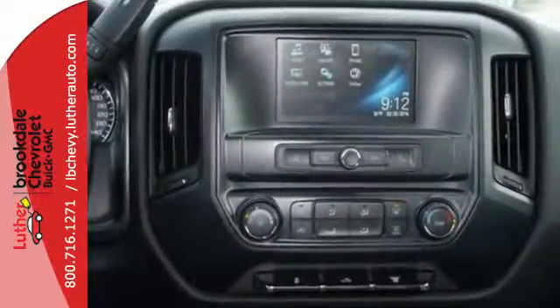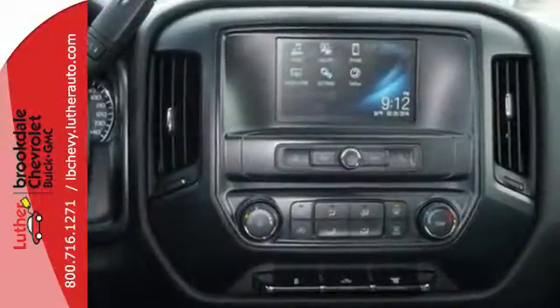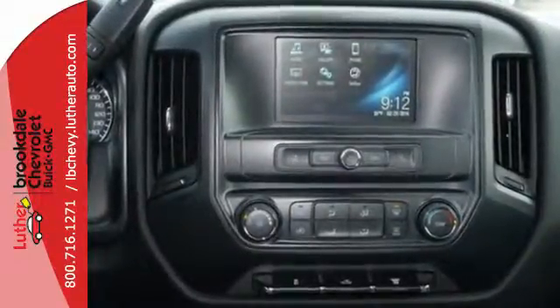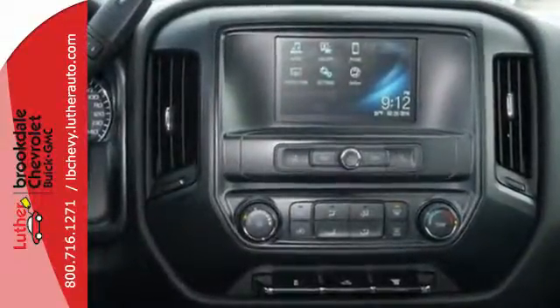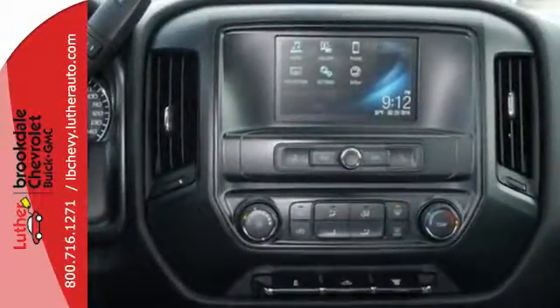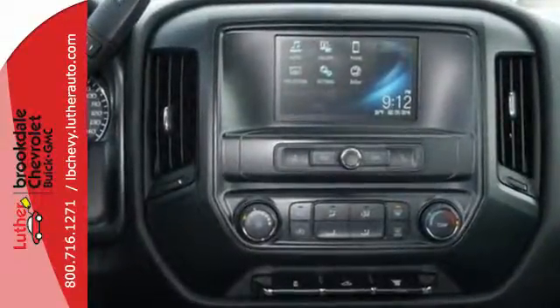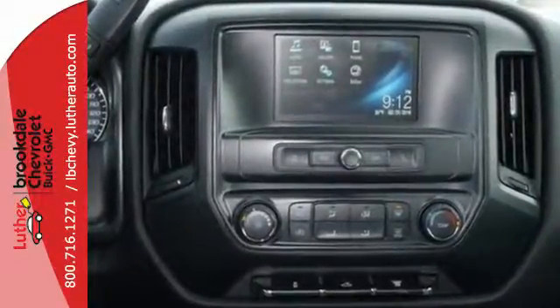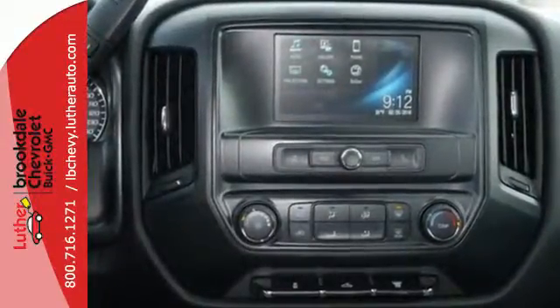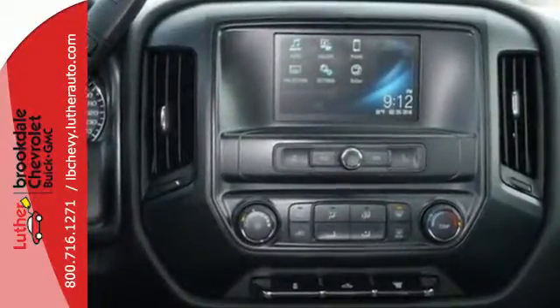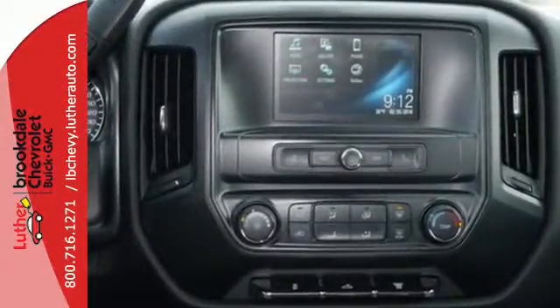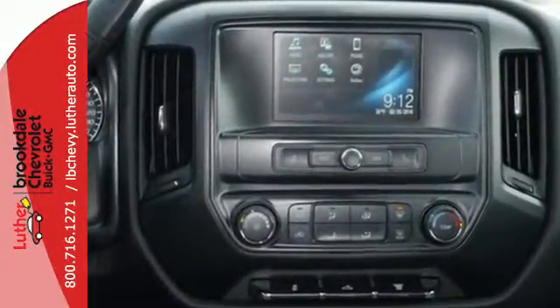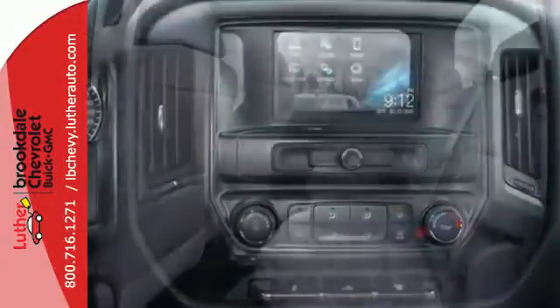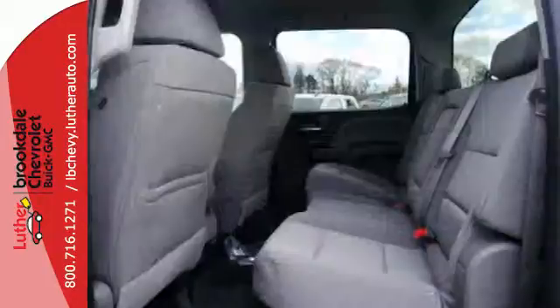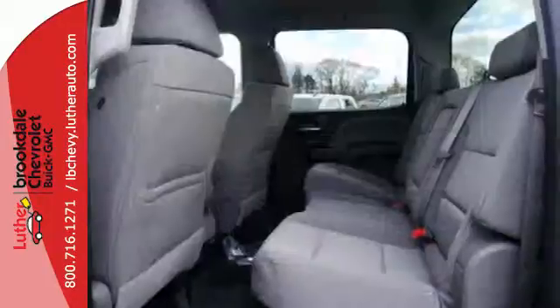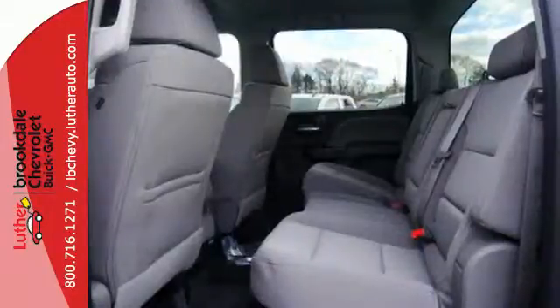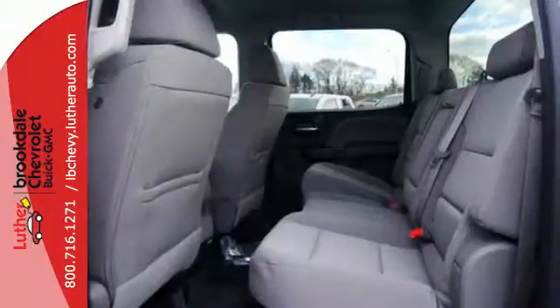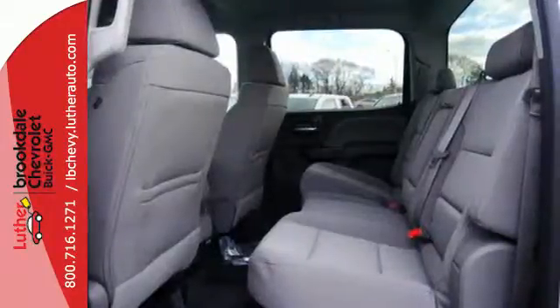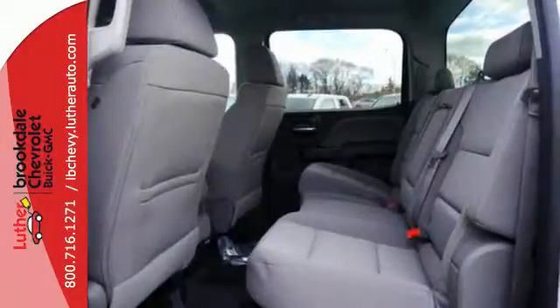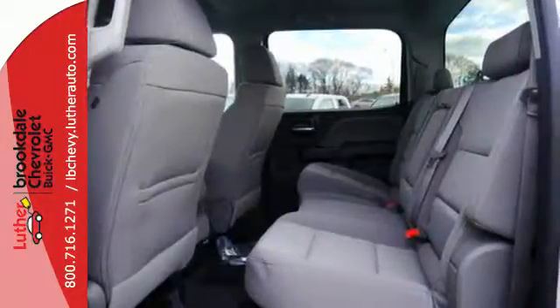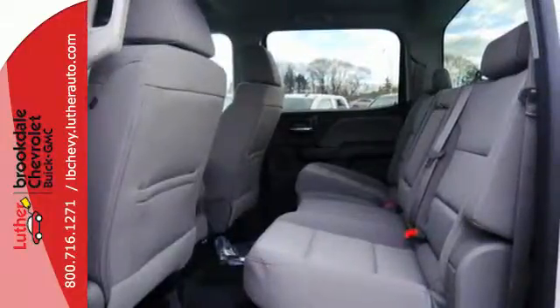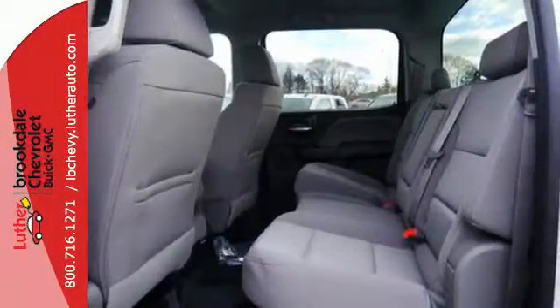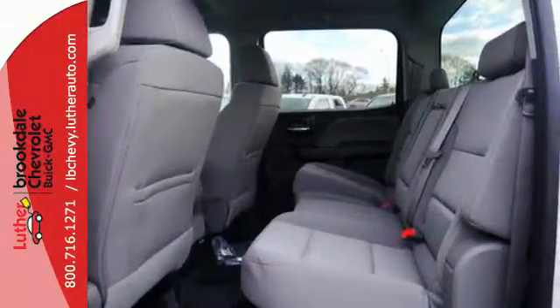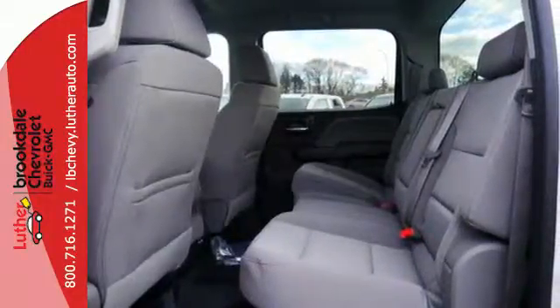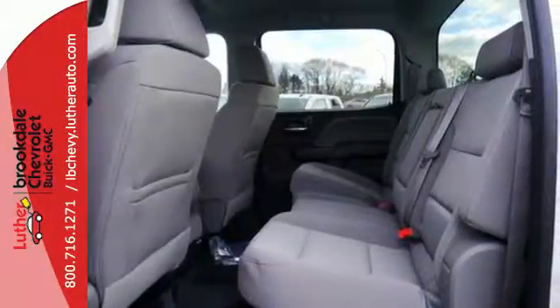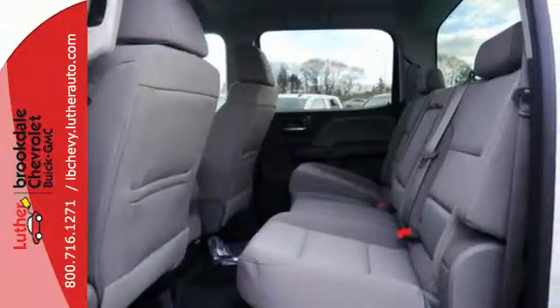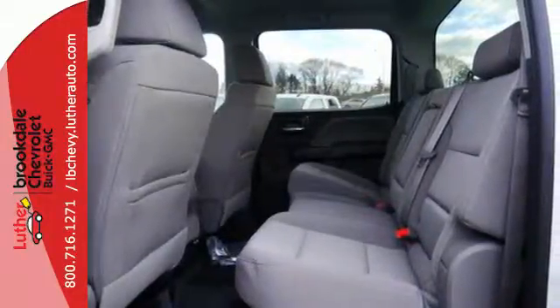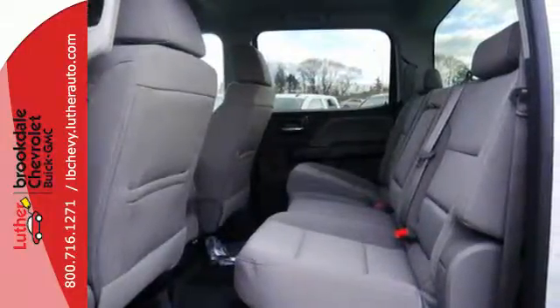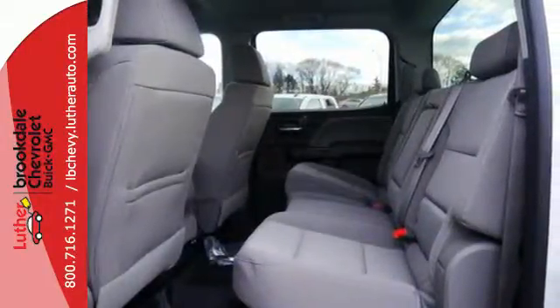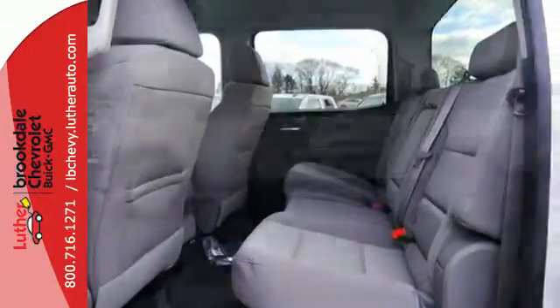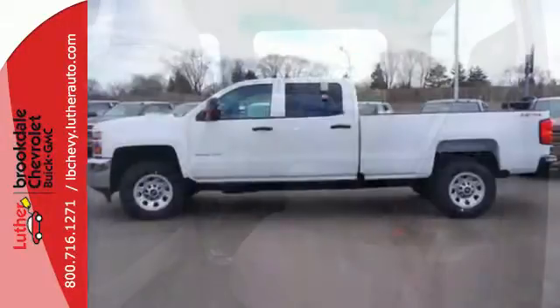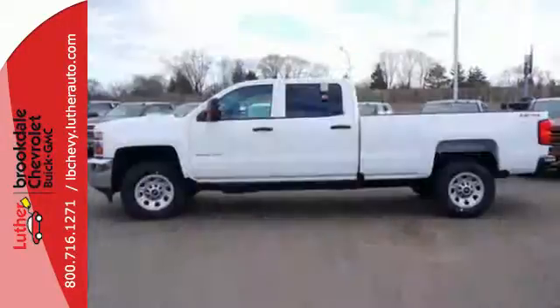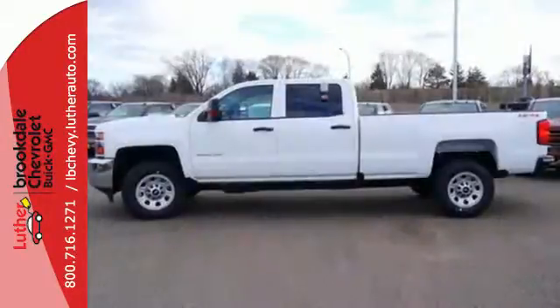Drive without worry while the powerful V8 engine, partnered with Trailer Sway Control, makes hauling the most challenging loads a breeze.